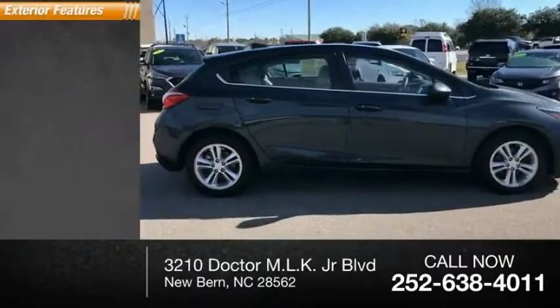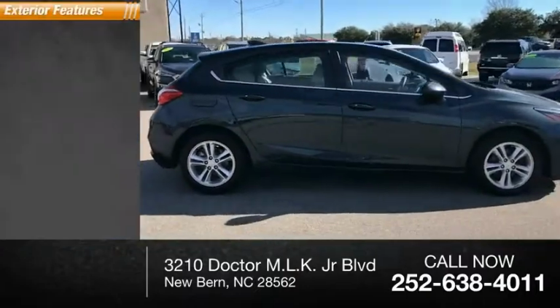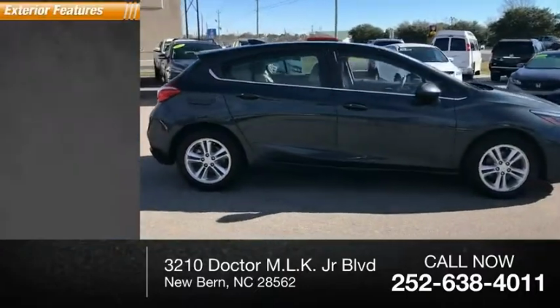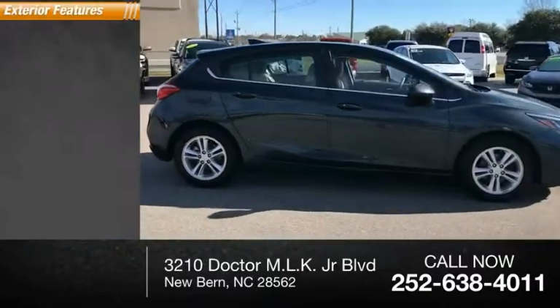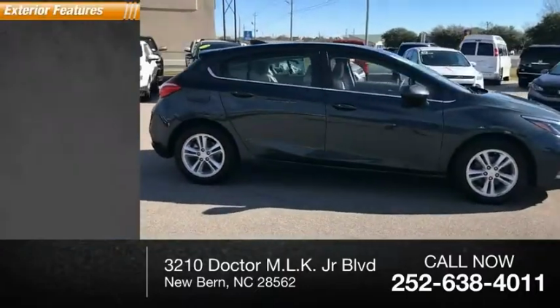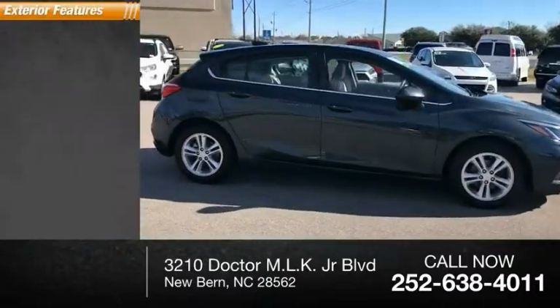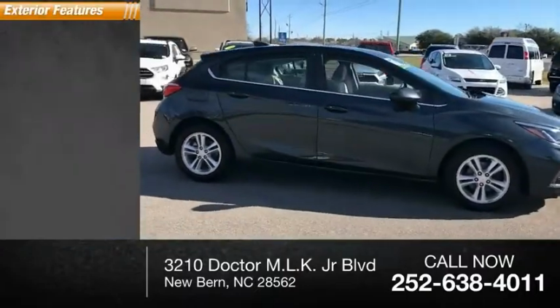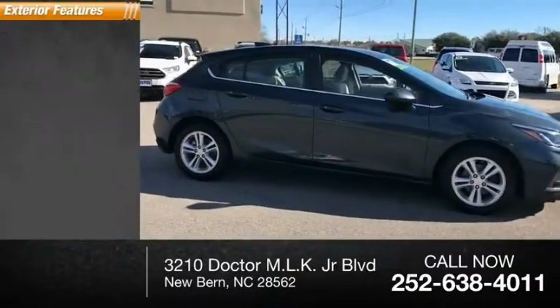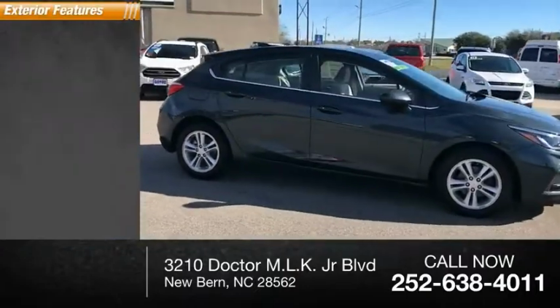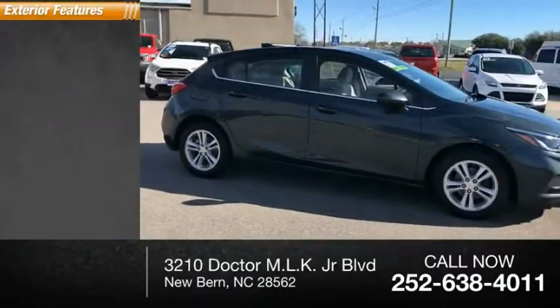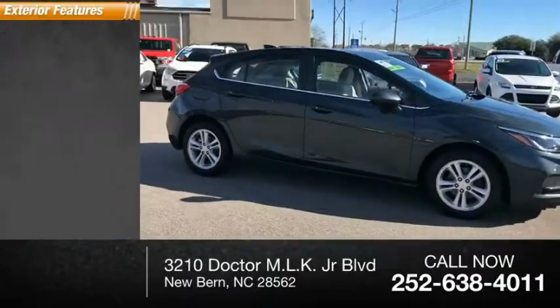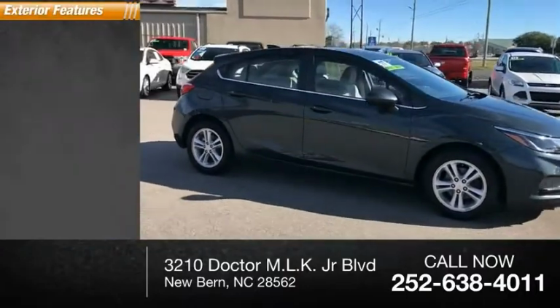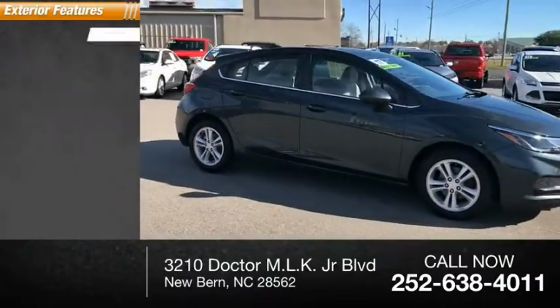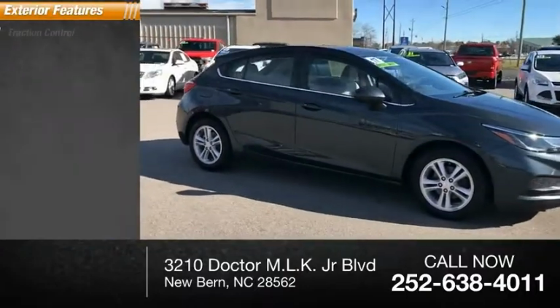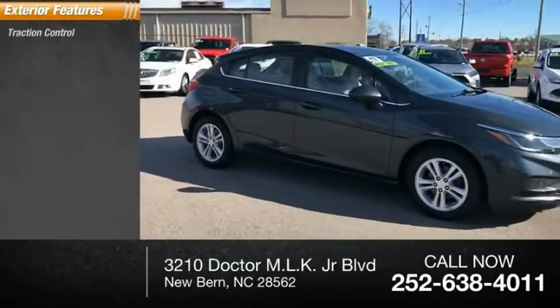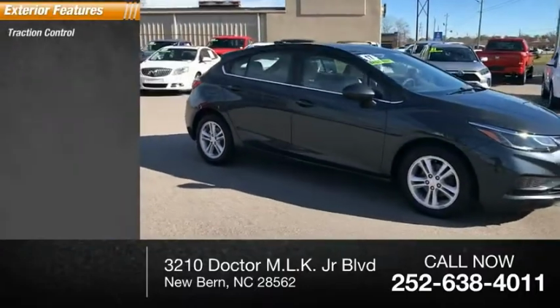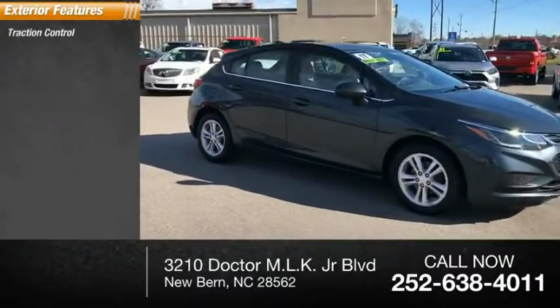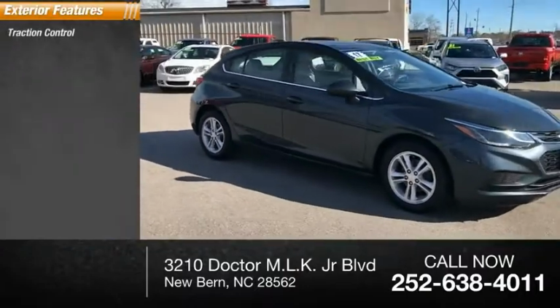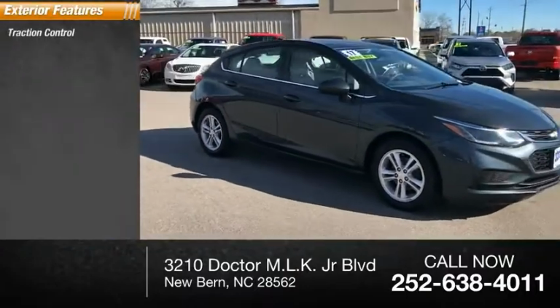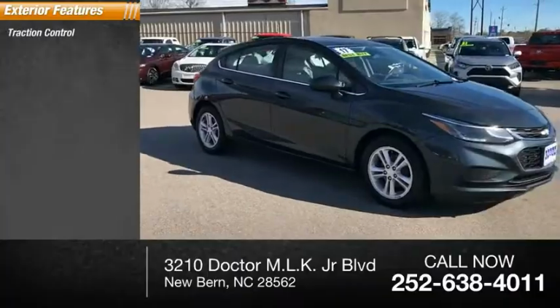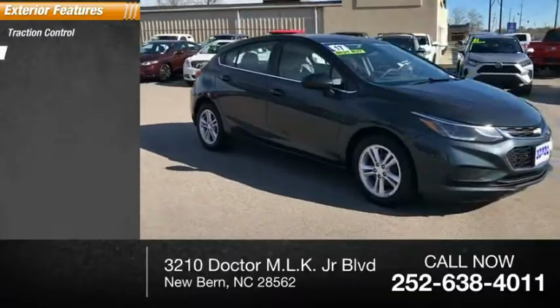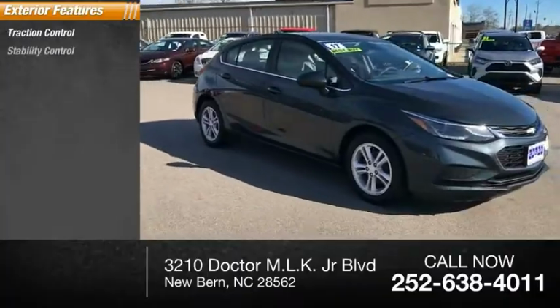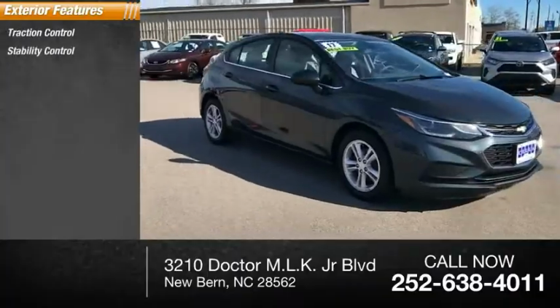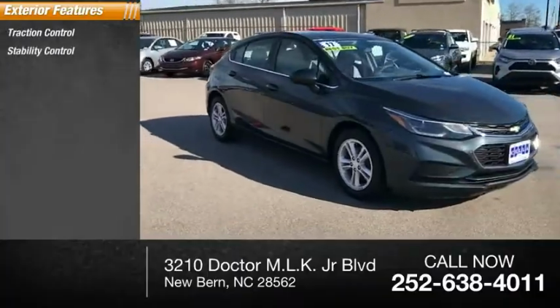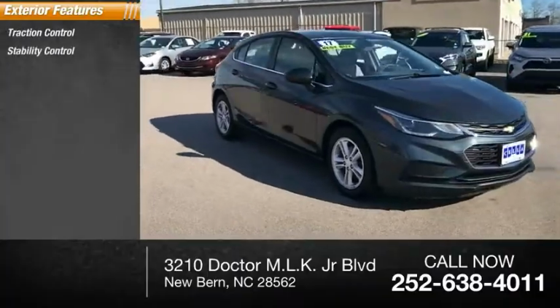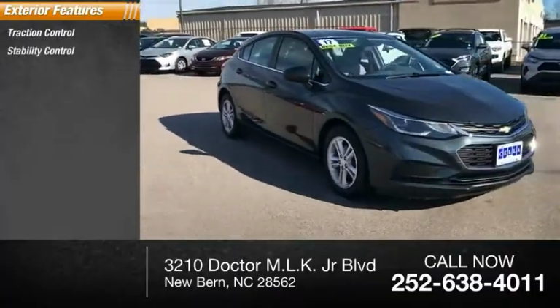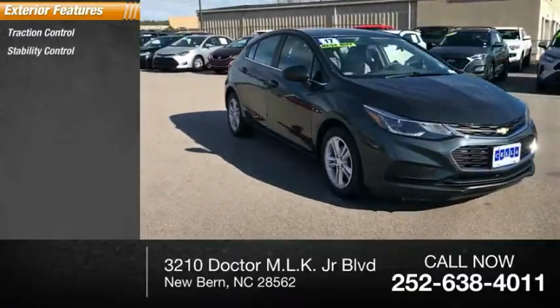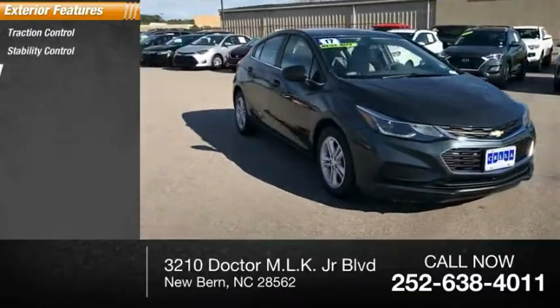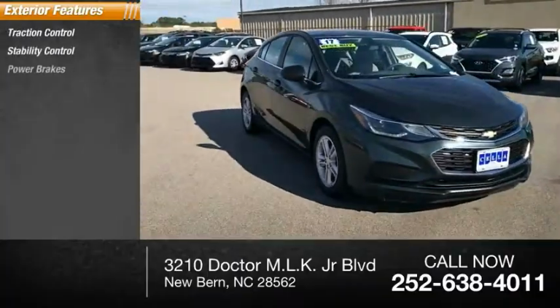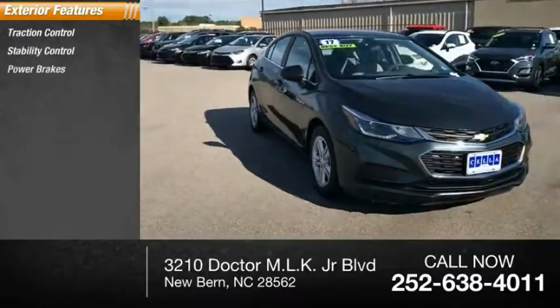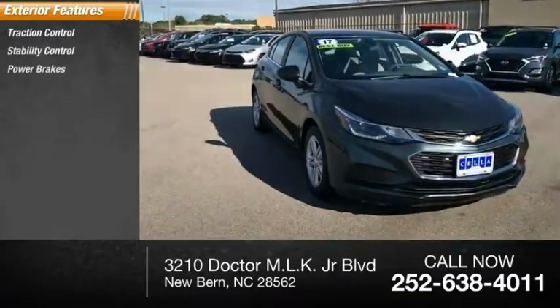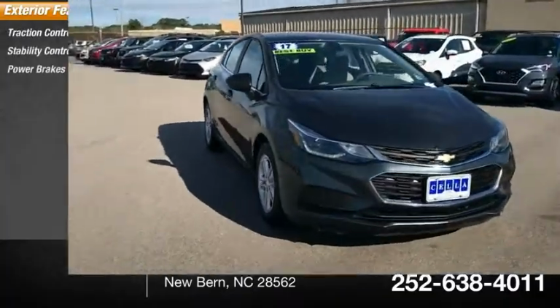Here are some of this vehicle's great options: traction control, stability control, power brakes.